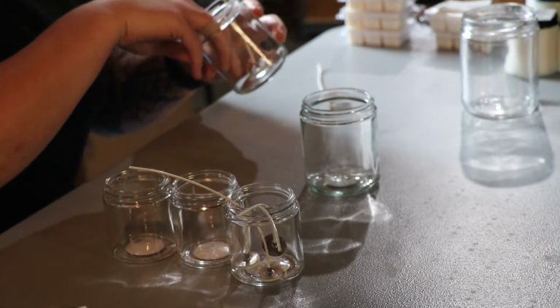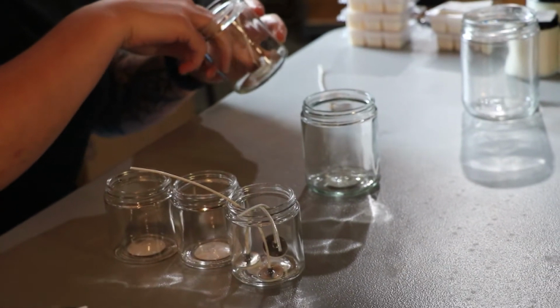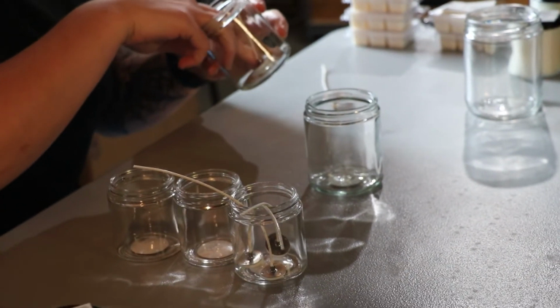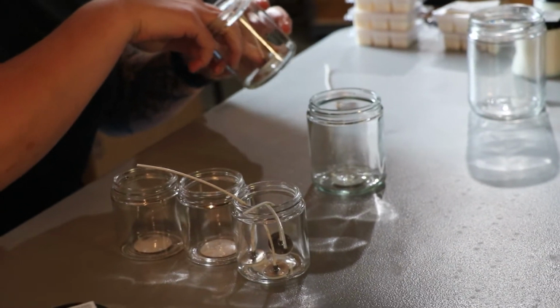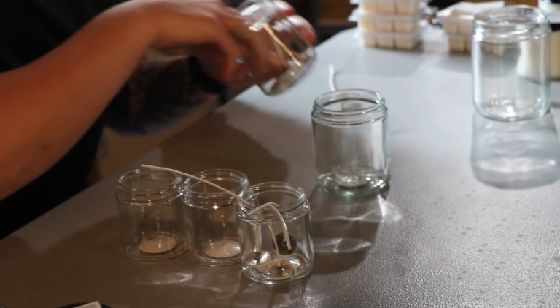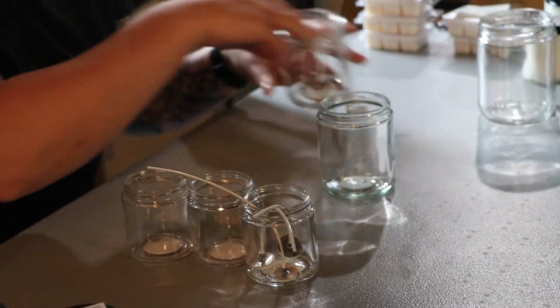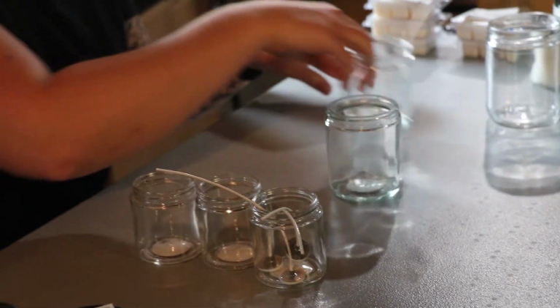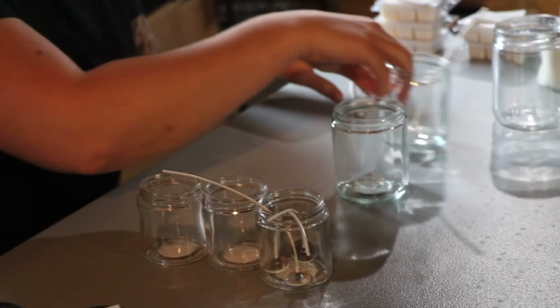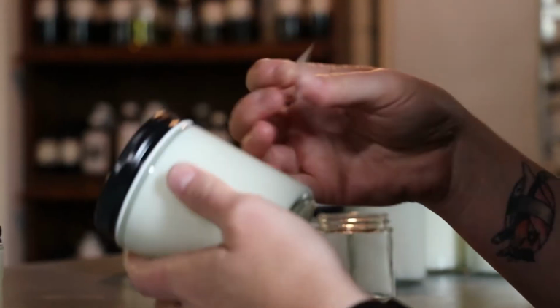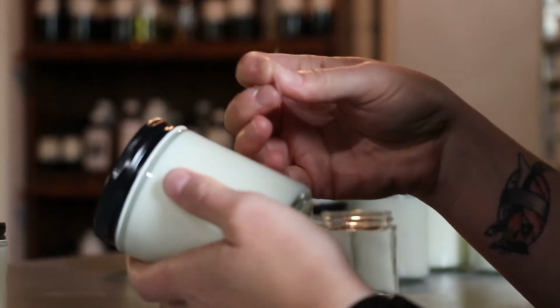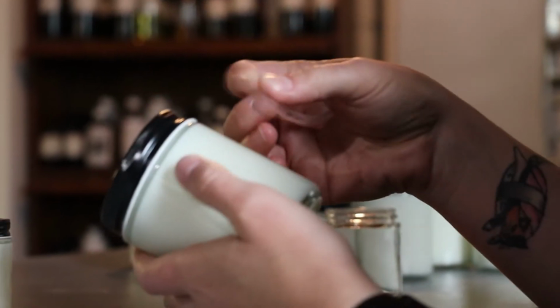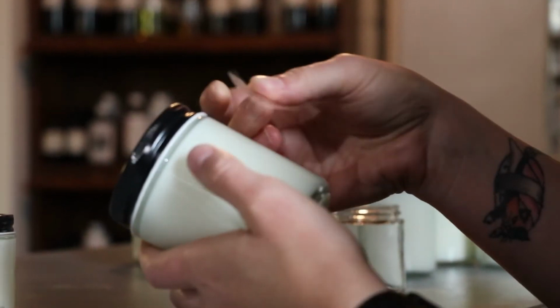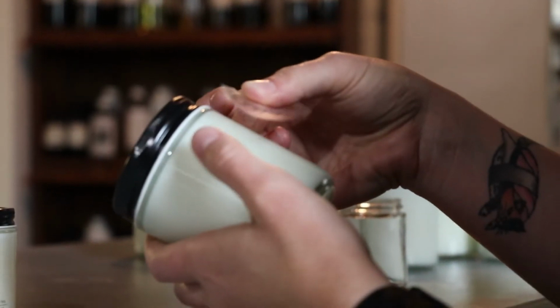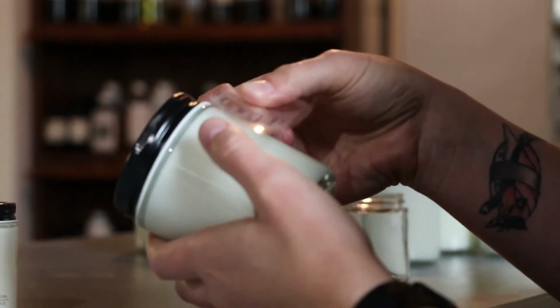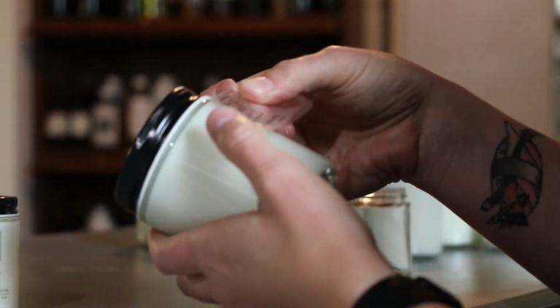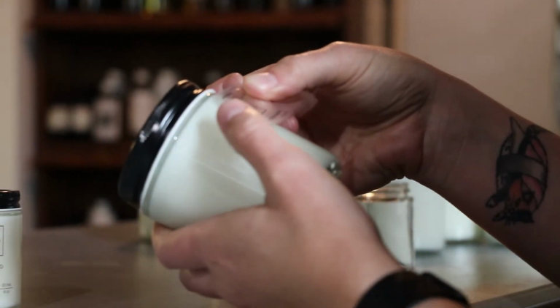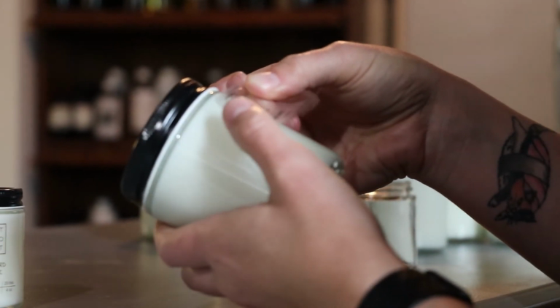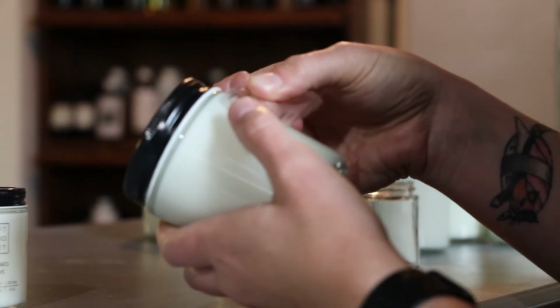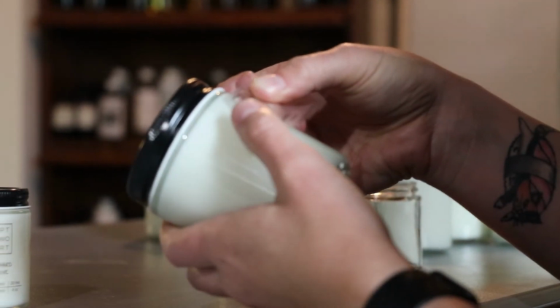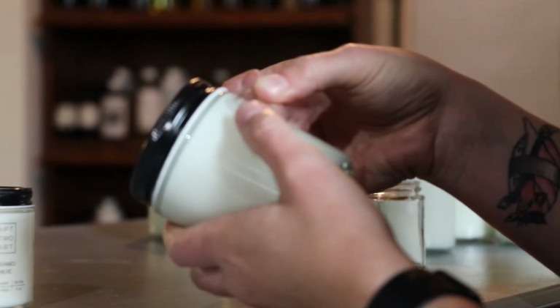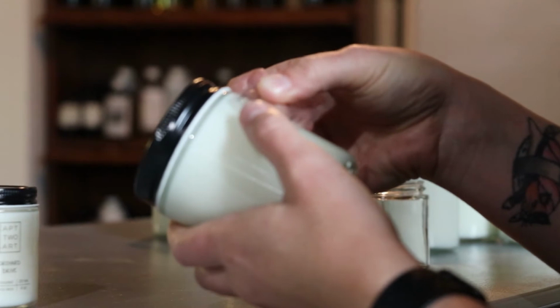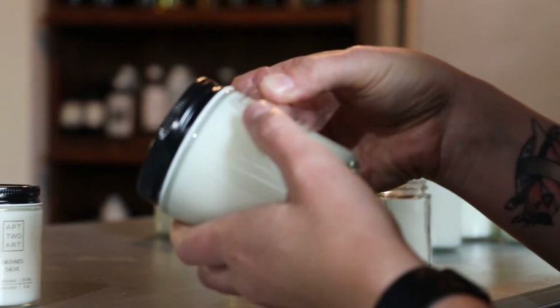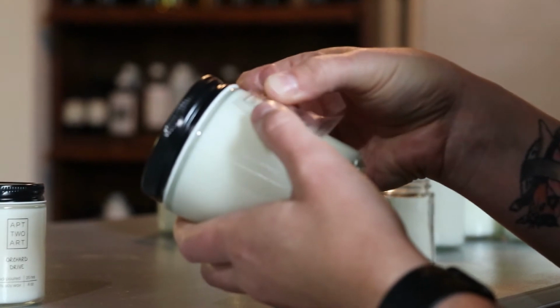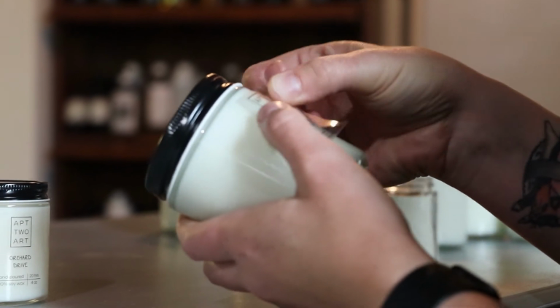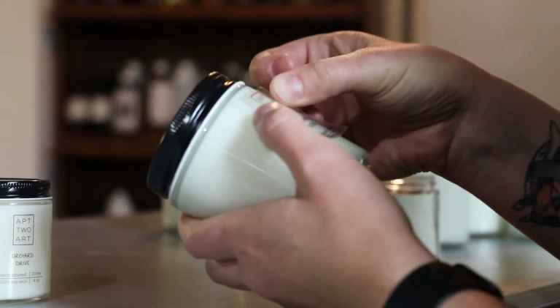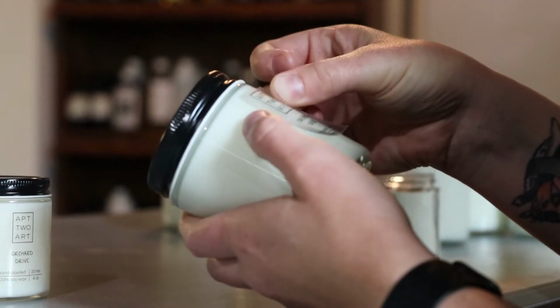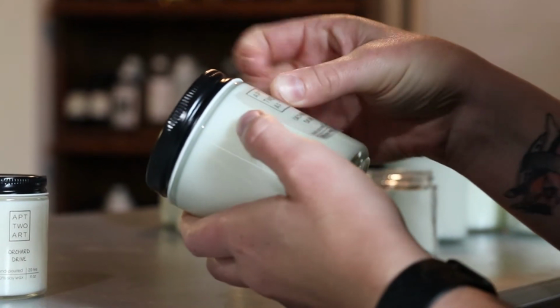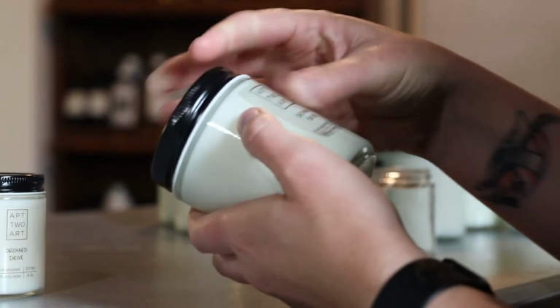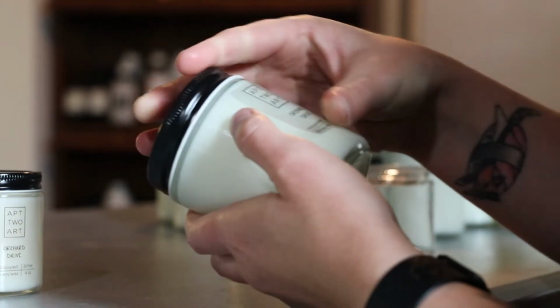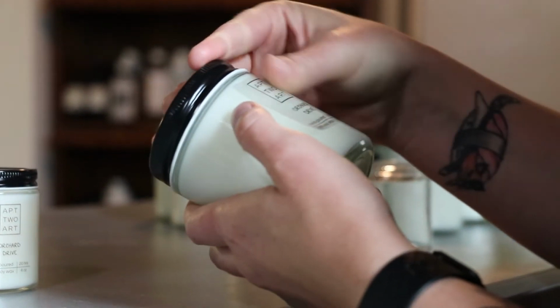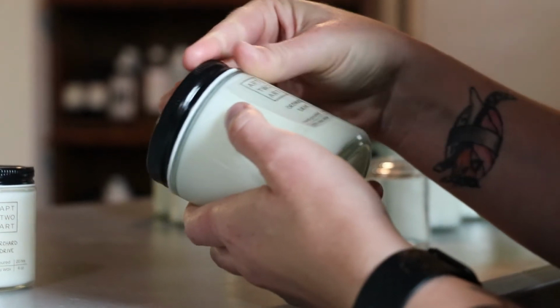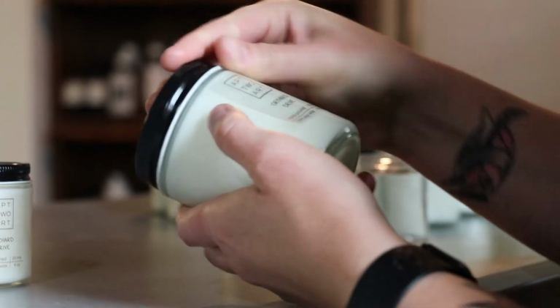I make all my own labels. I've made my own font that I can put on my labels.